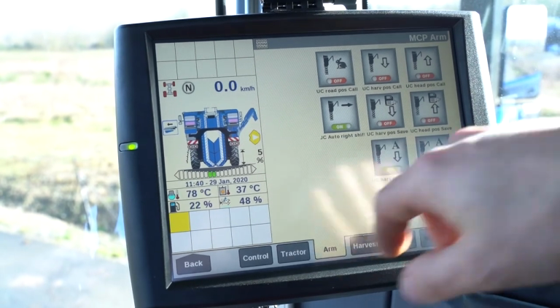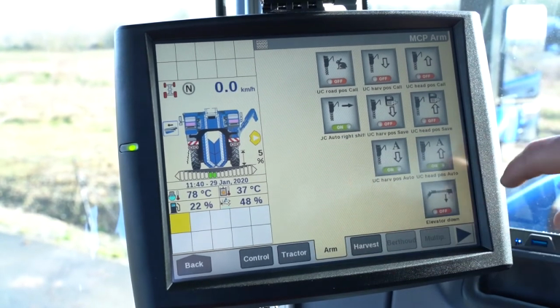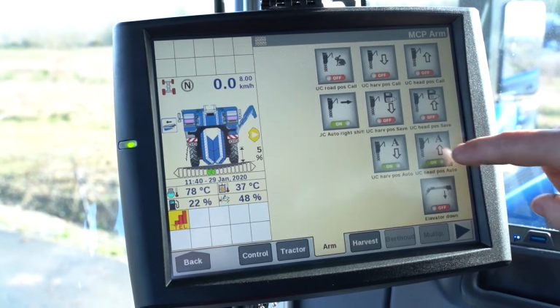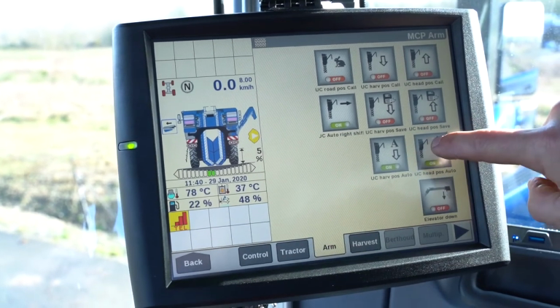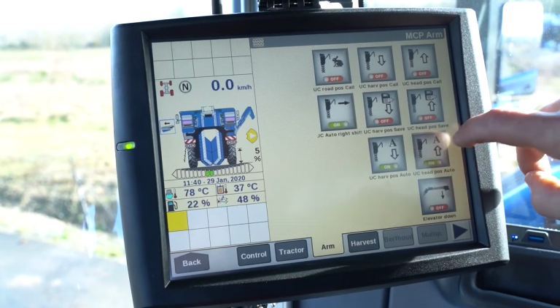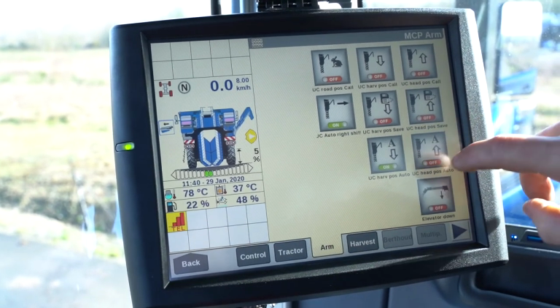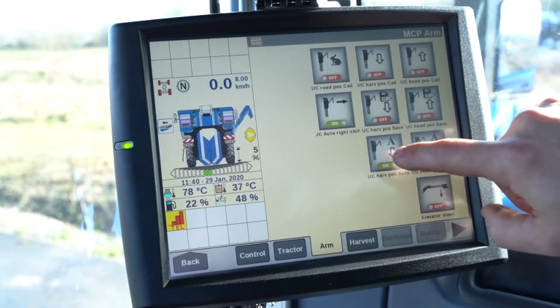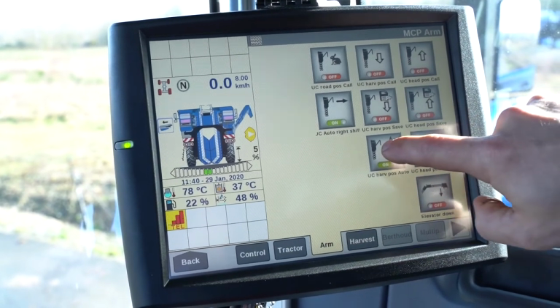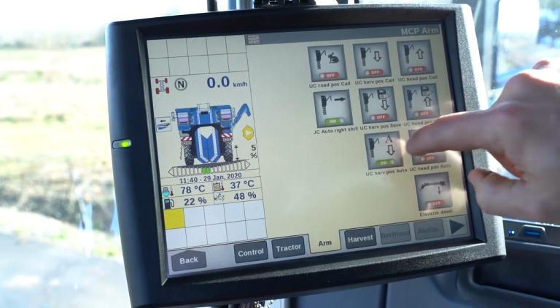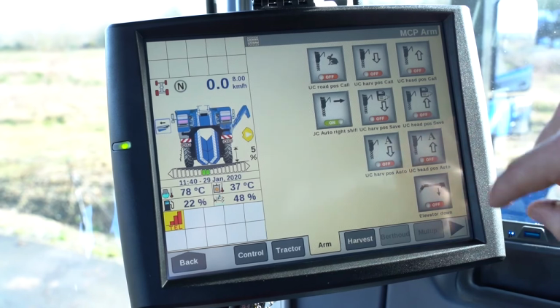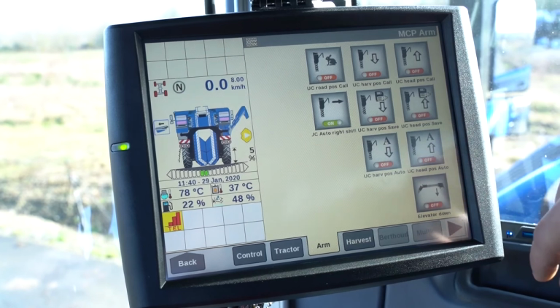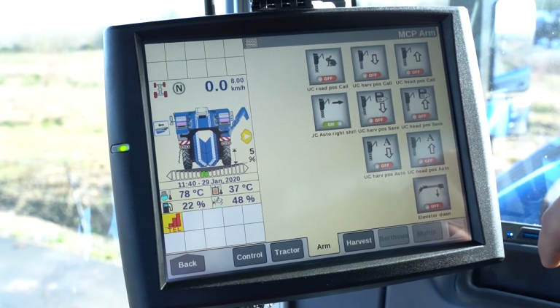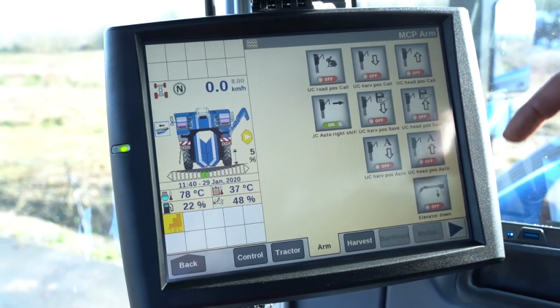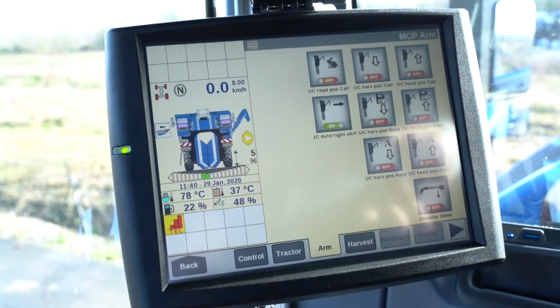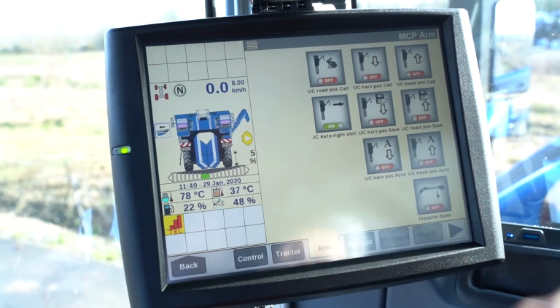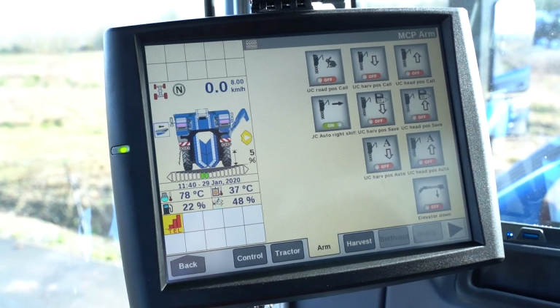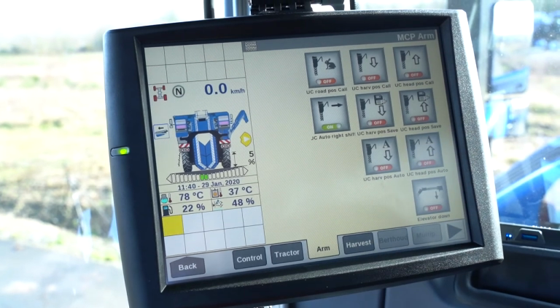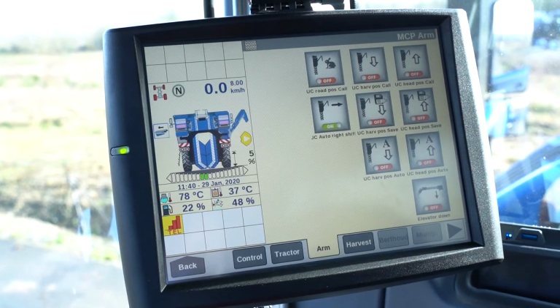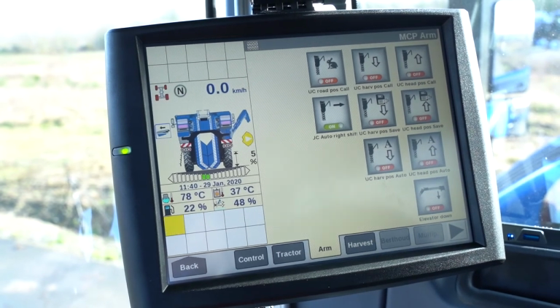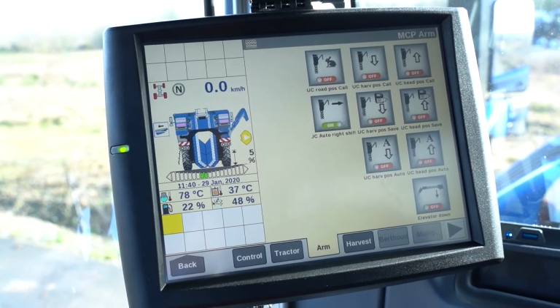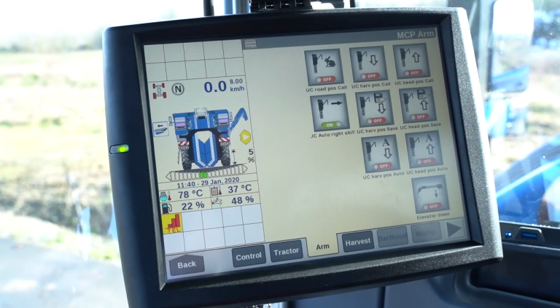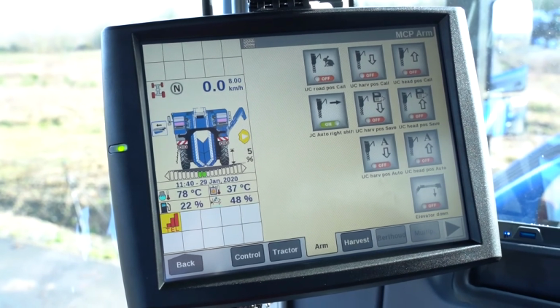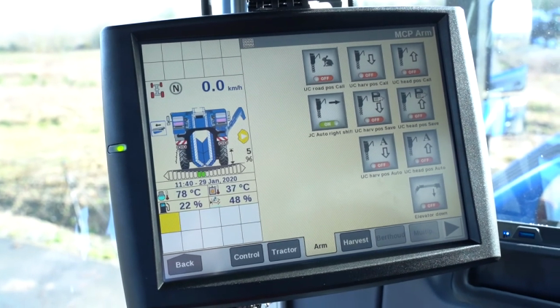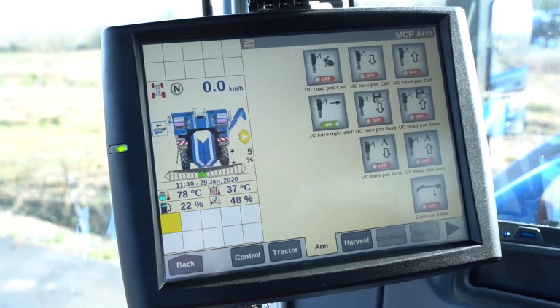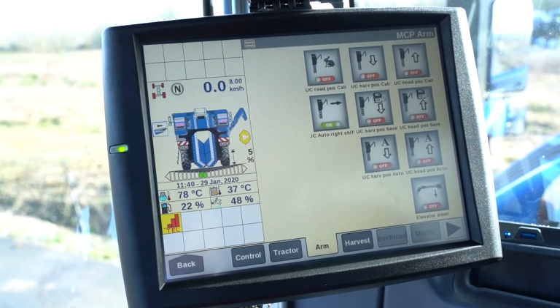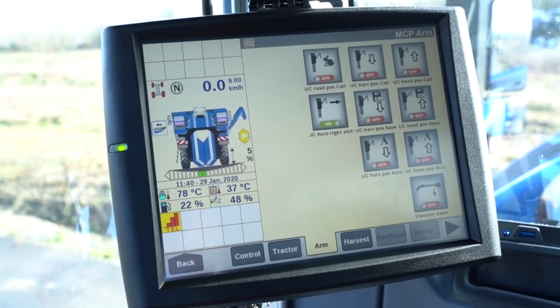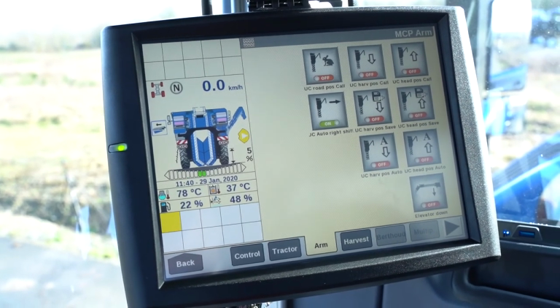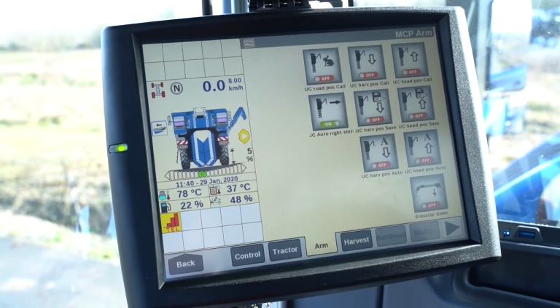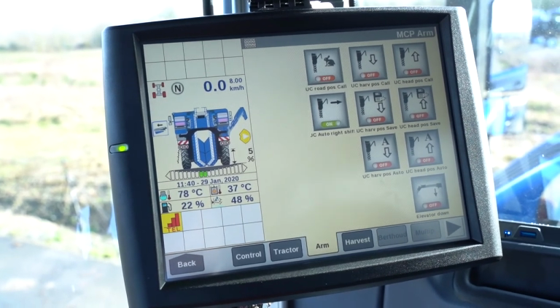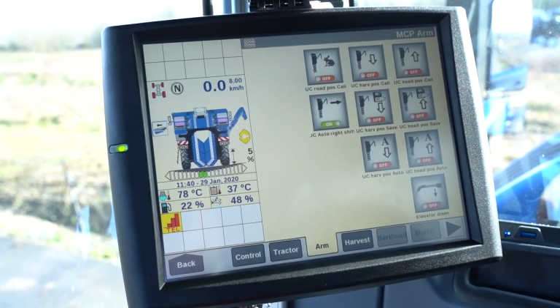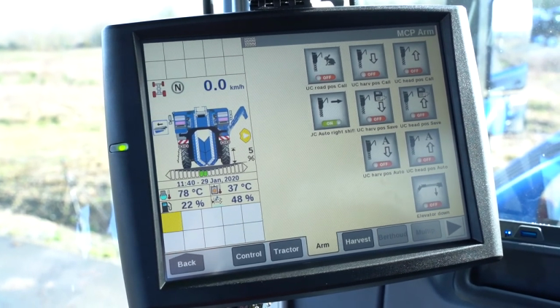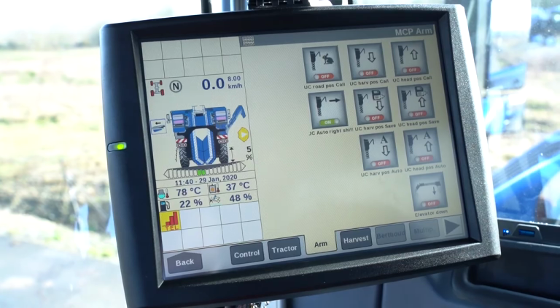If you want to disconnect the auto boom position during work, disengage those two buttons. It will allow you to stay with only one working position for your side conveyor during work.